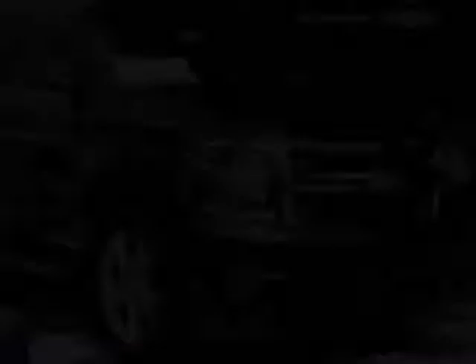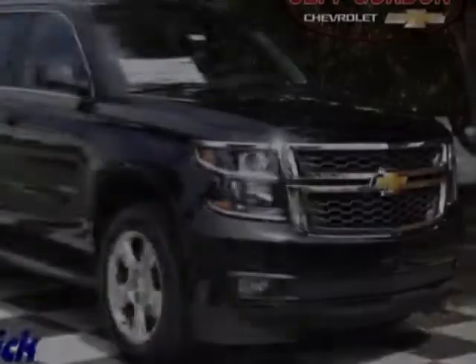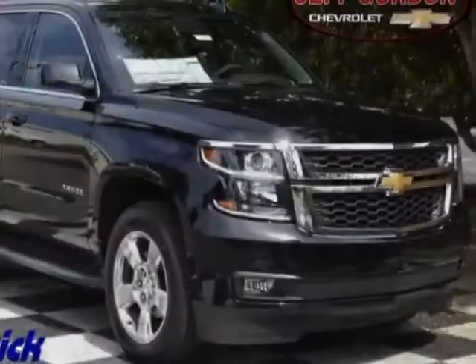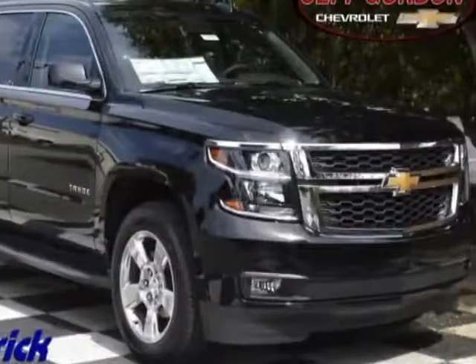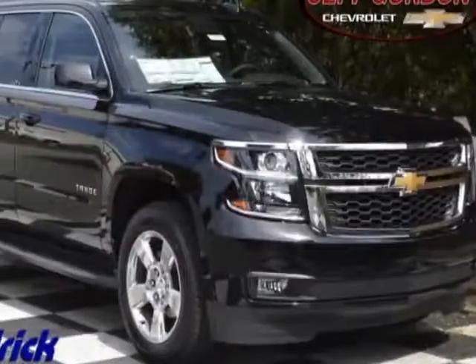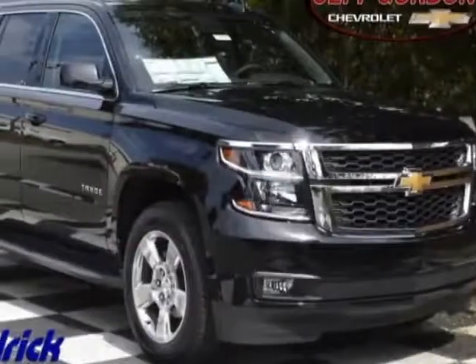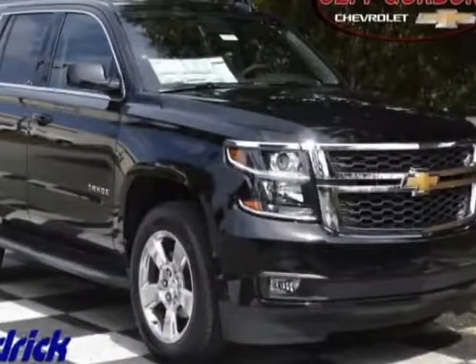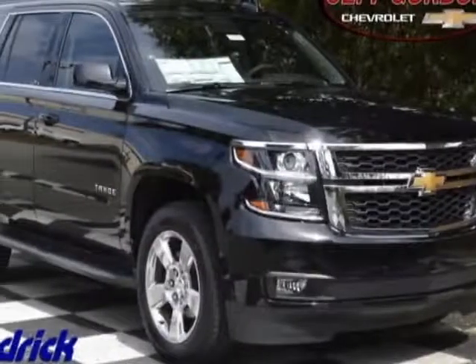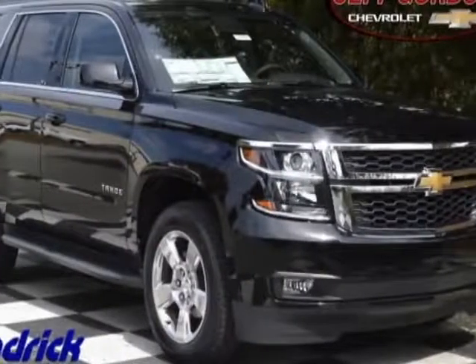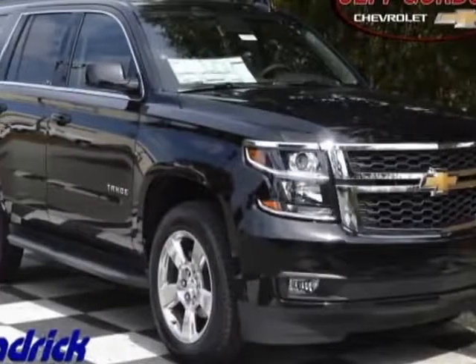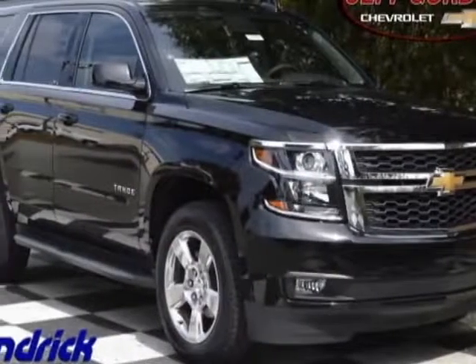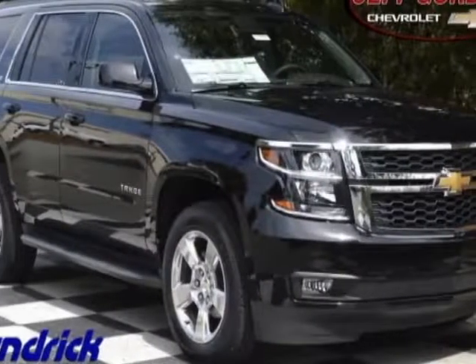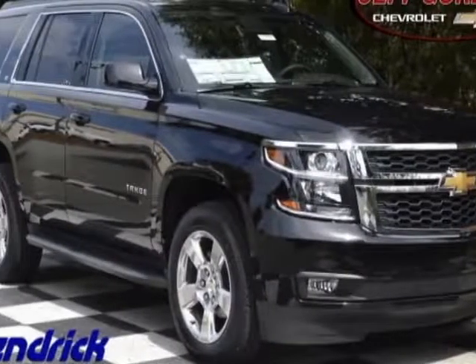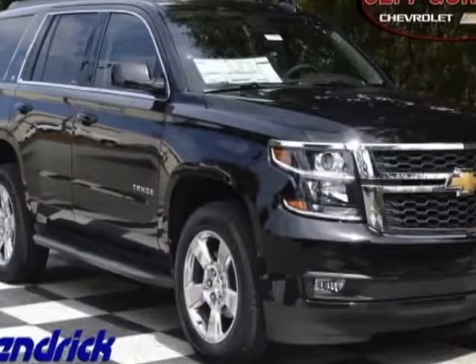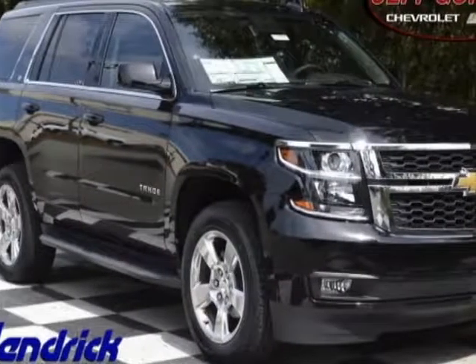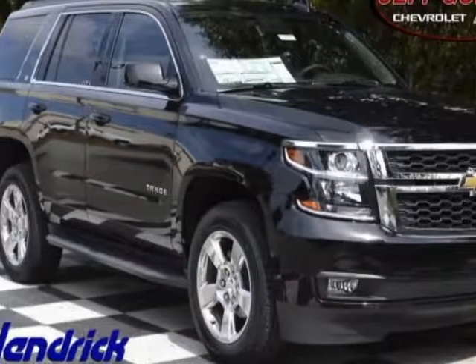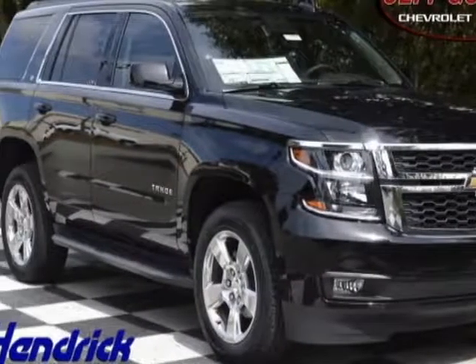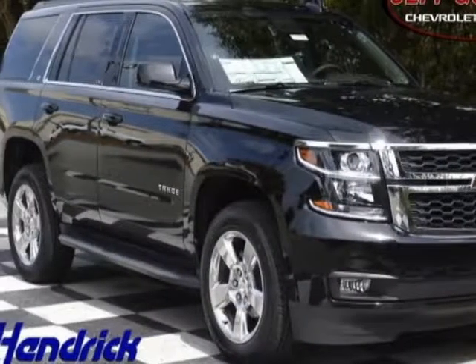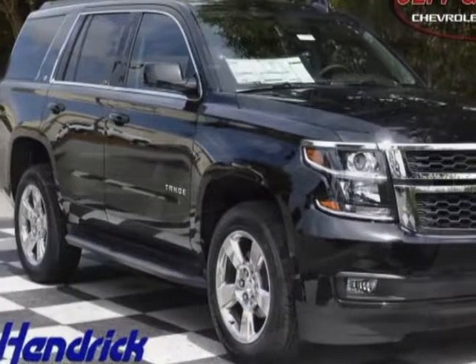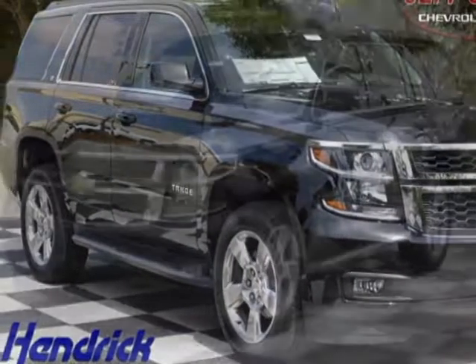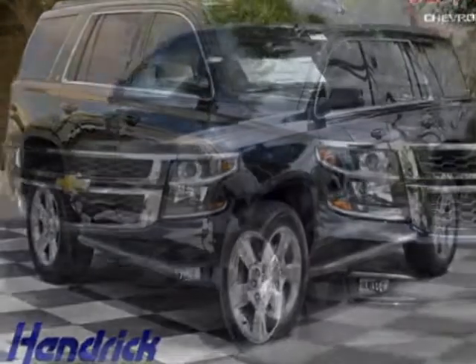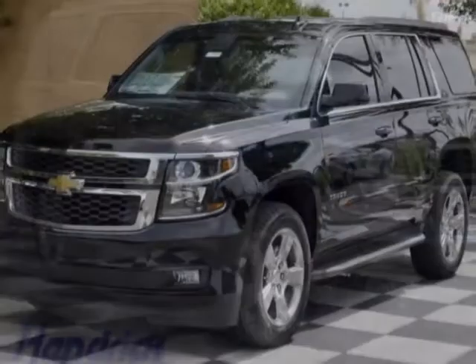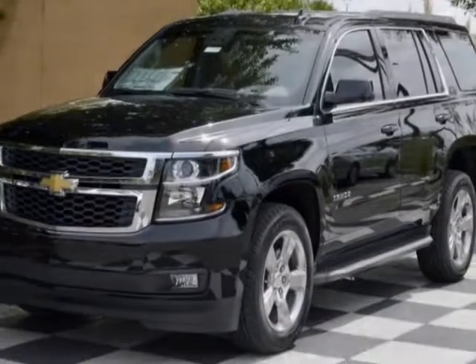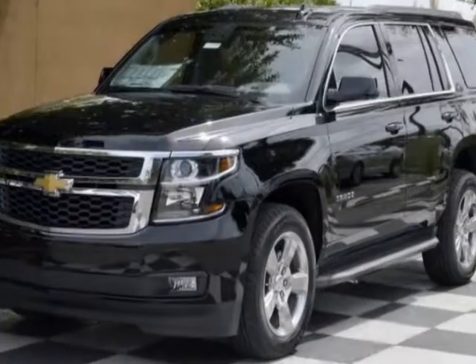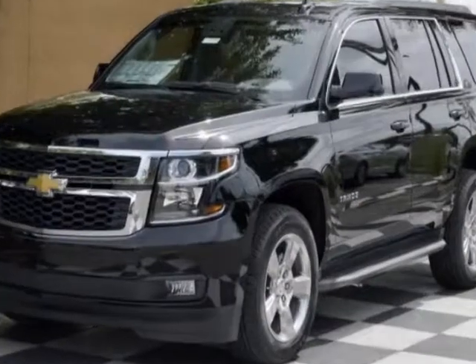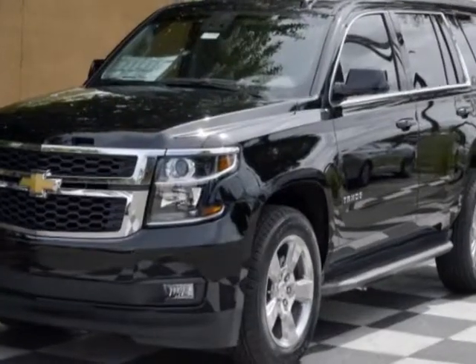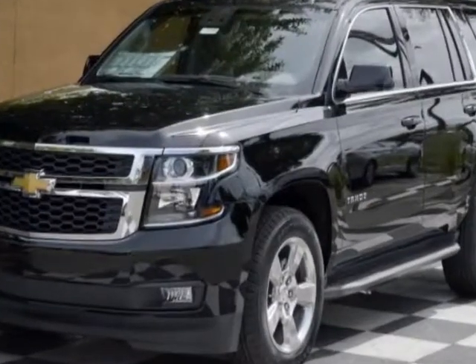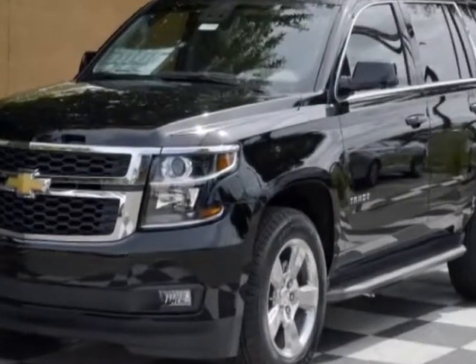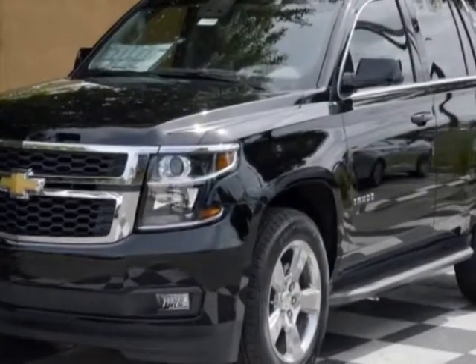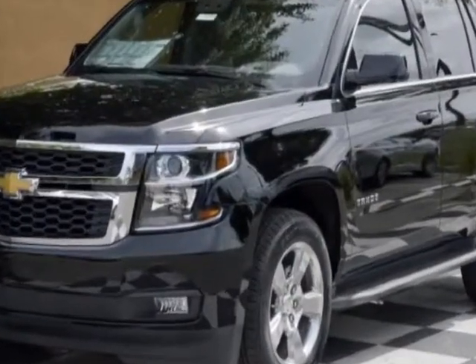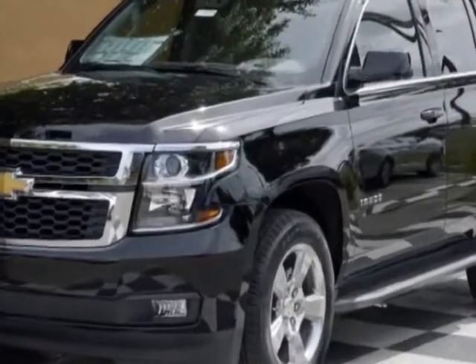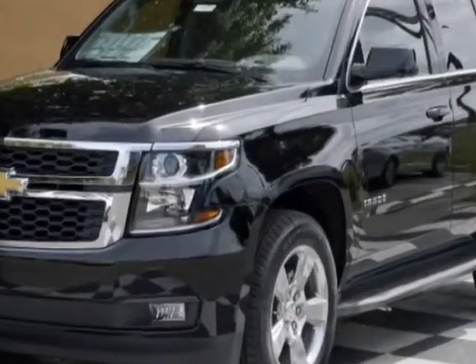Take a look at this new 2017 Chevrolet Tahoe. For your protection, this vehicle has a full factory warranty.